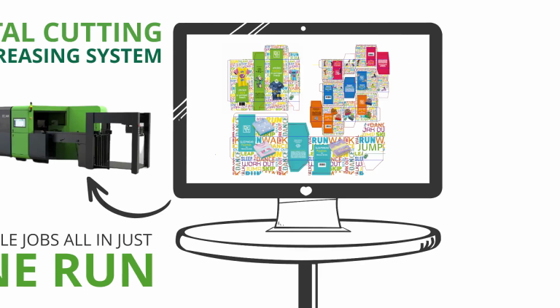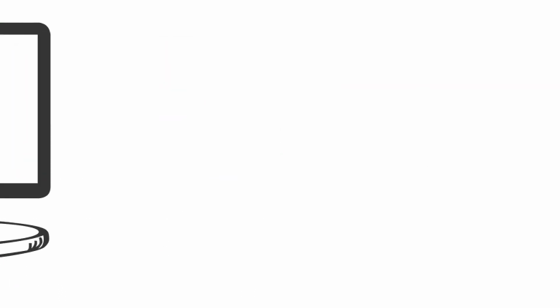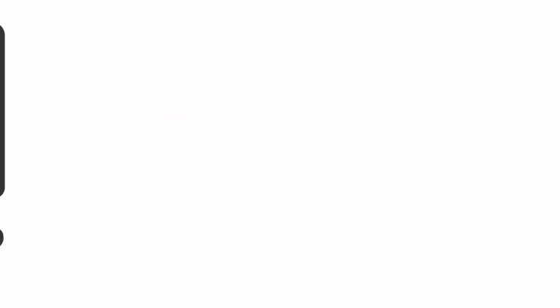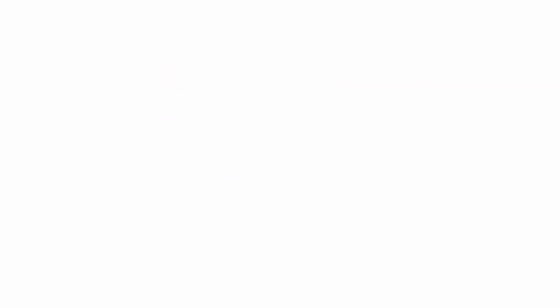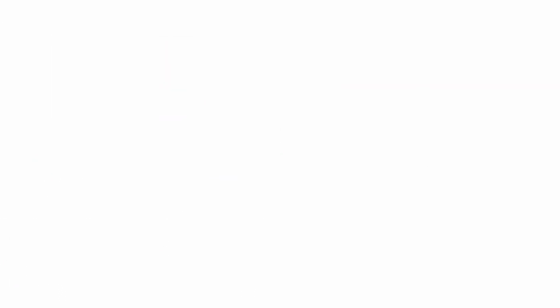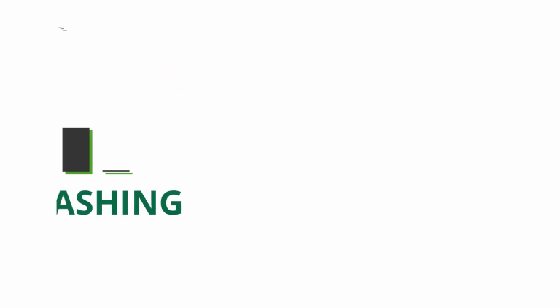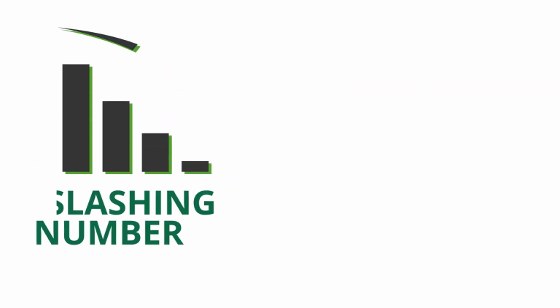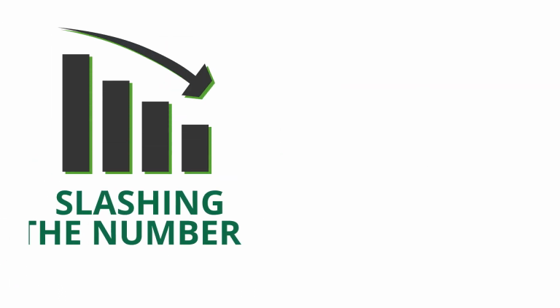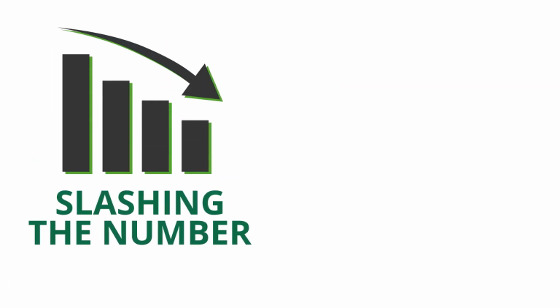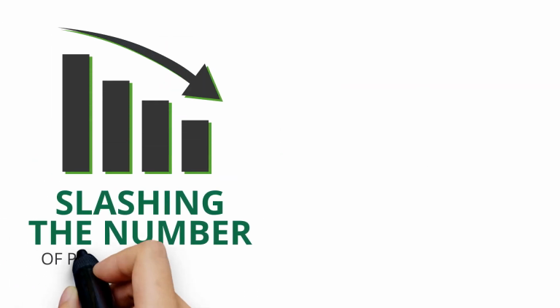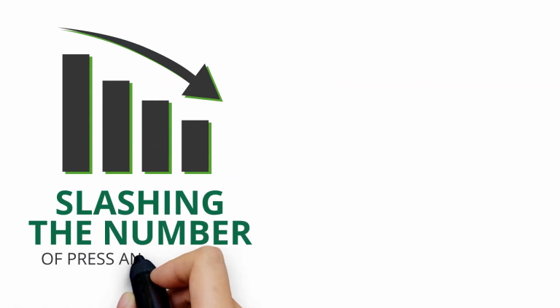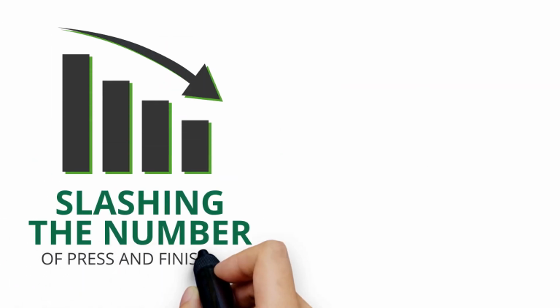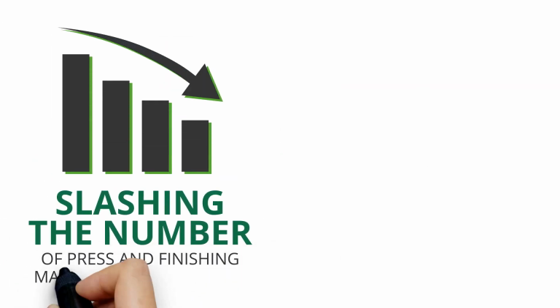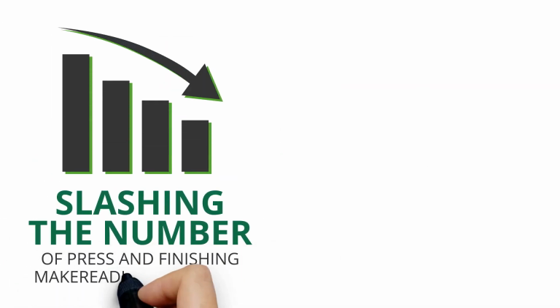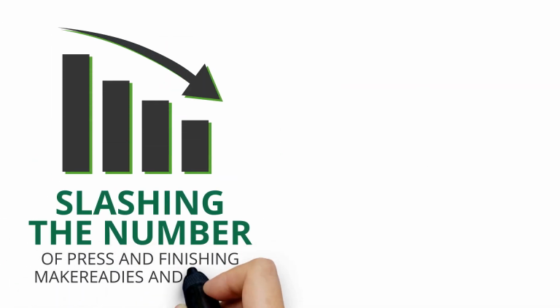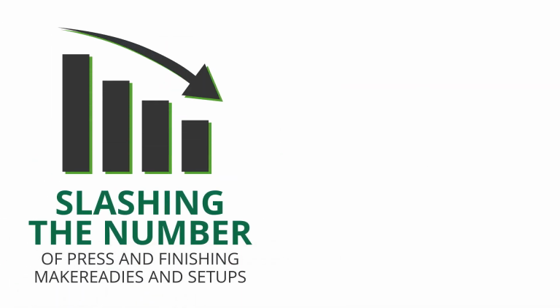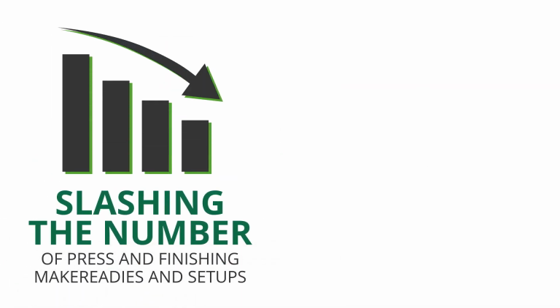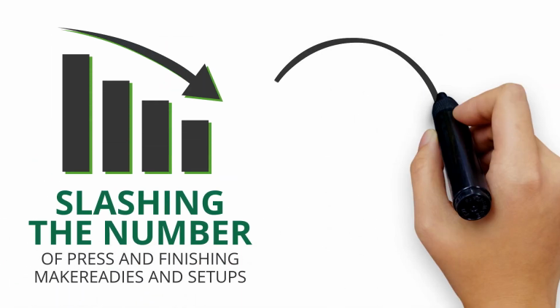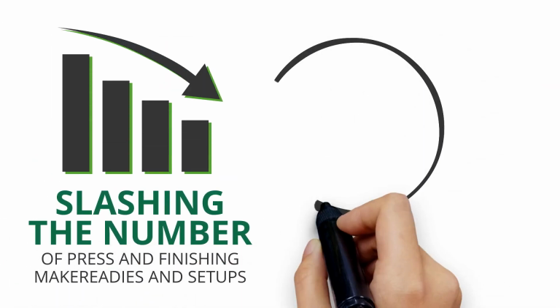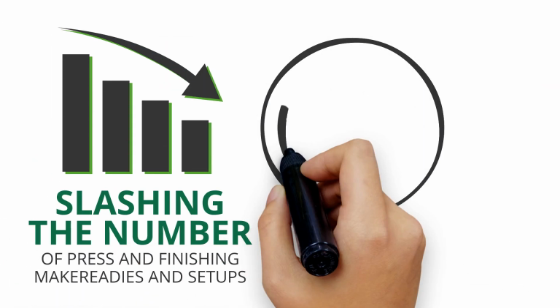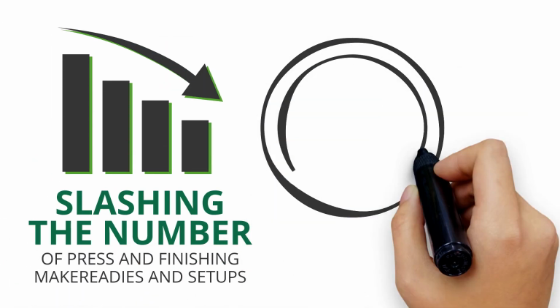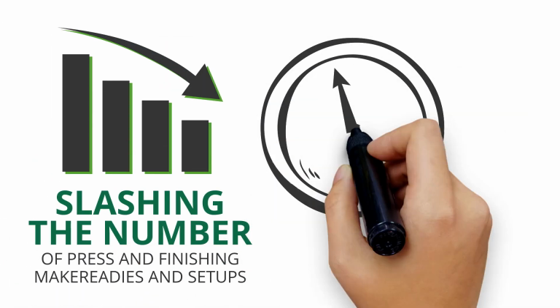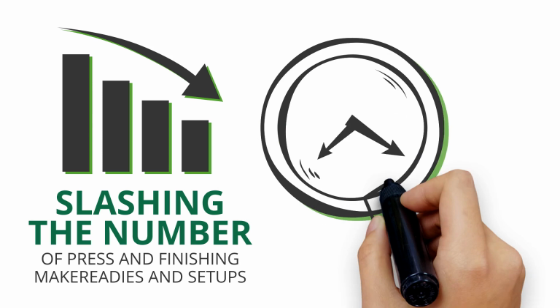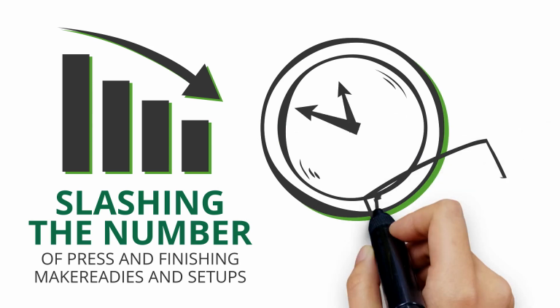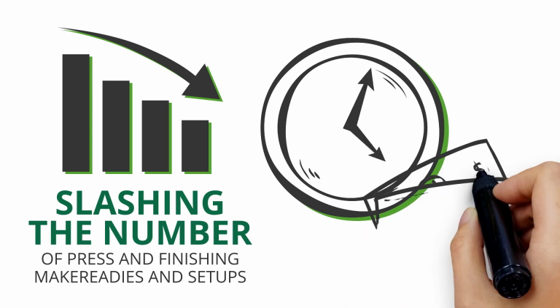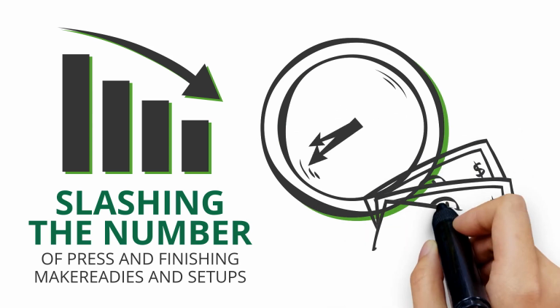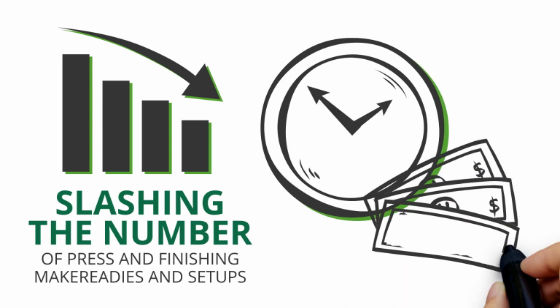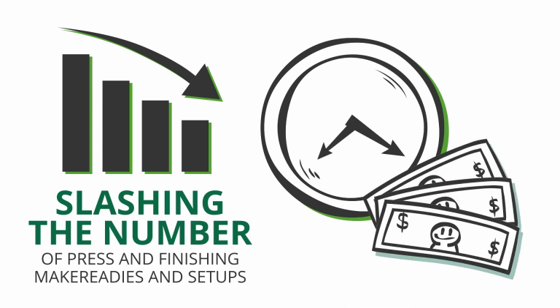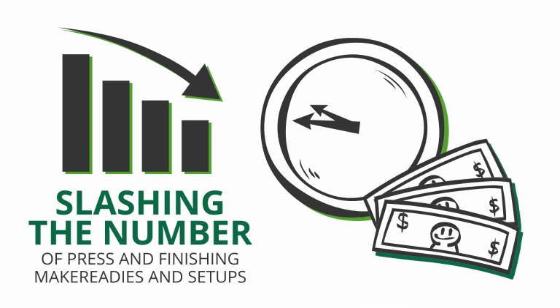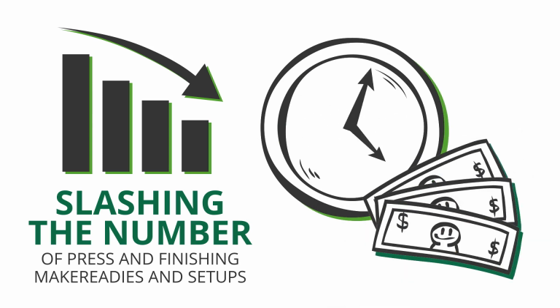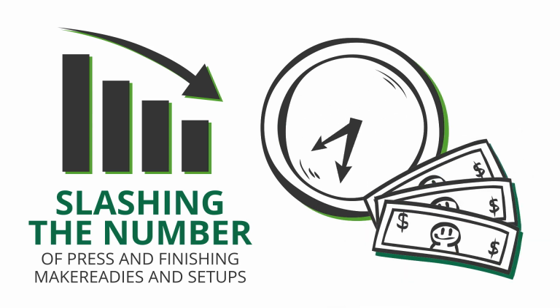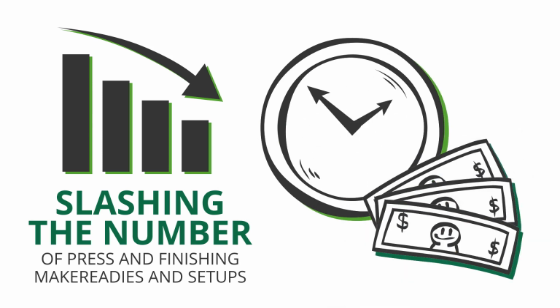He can start slashing the number of press and finishing make-readies and setups, and shrinking turnaround time and tooling costs.